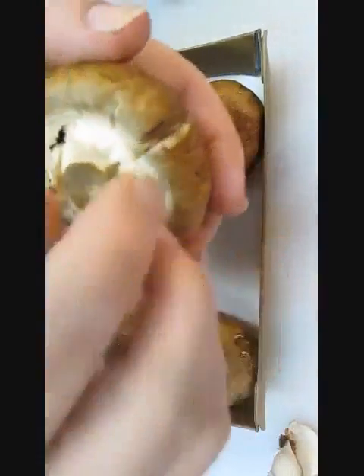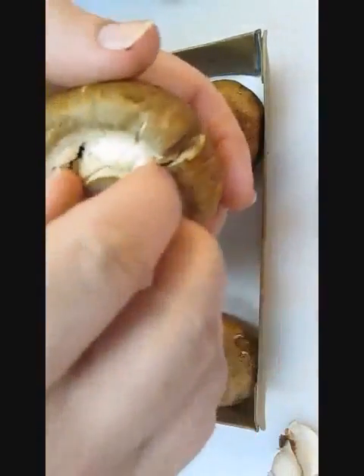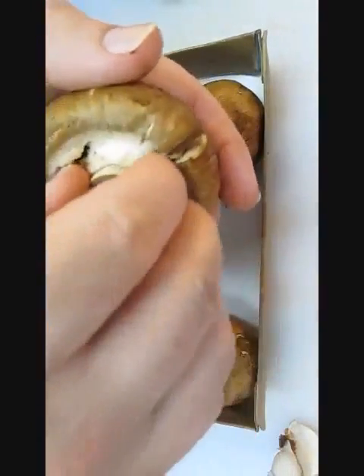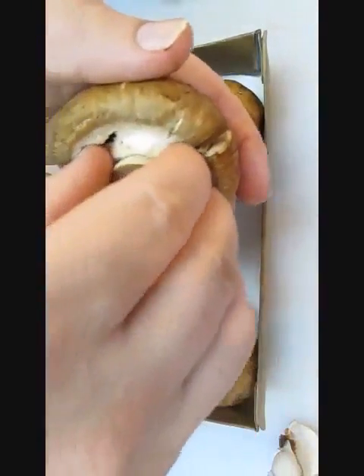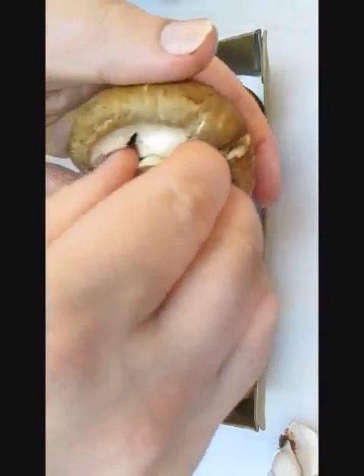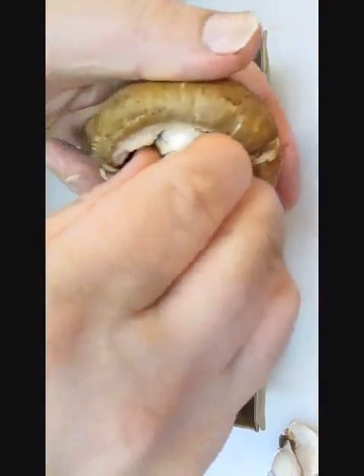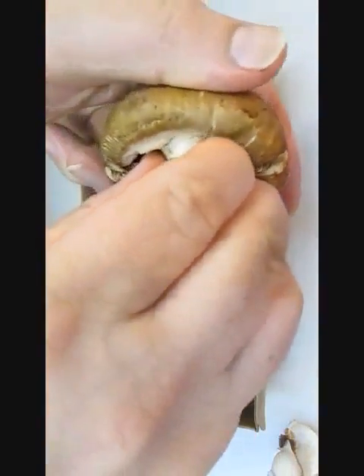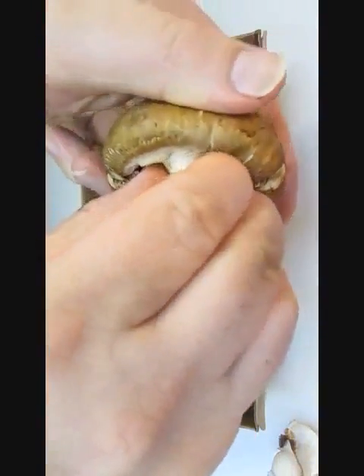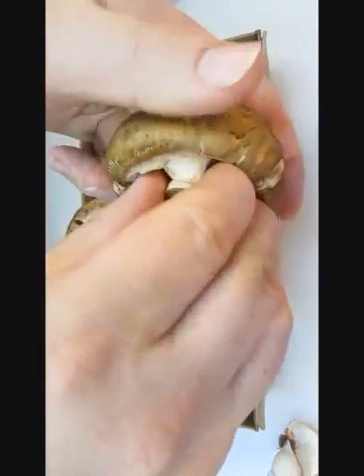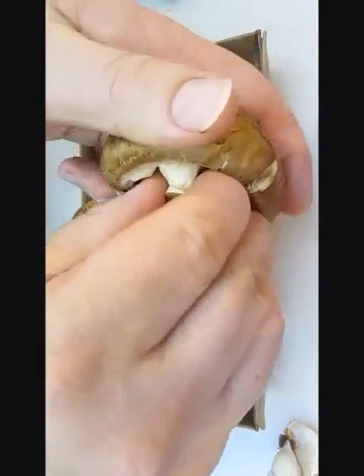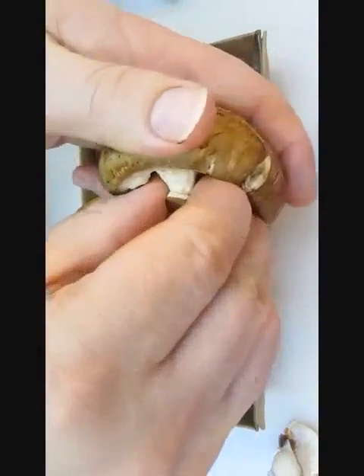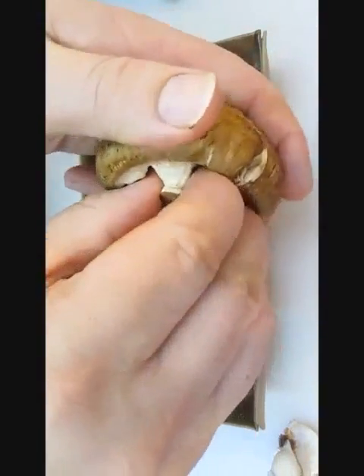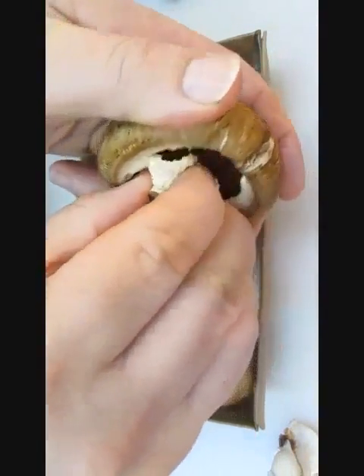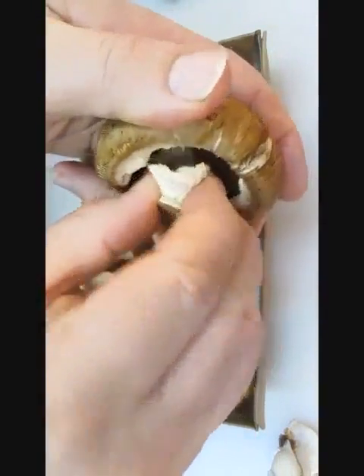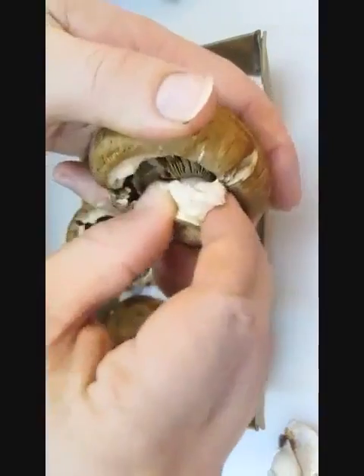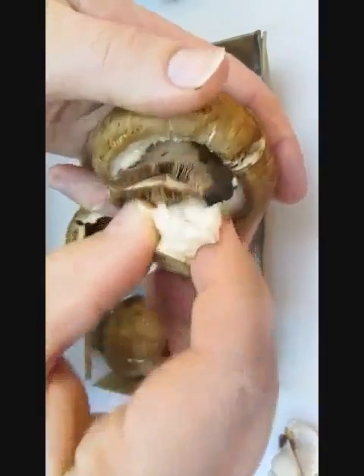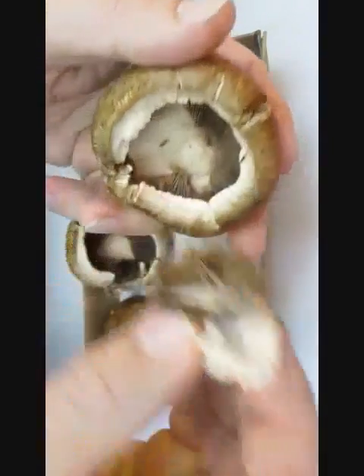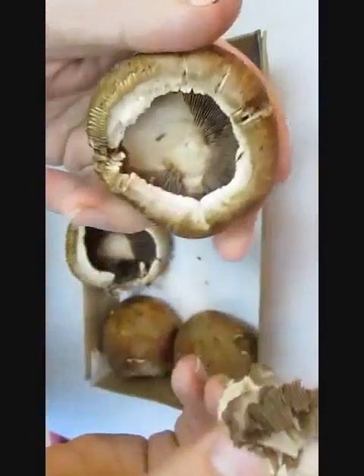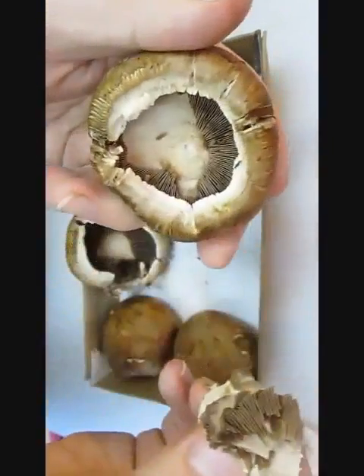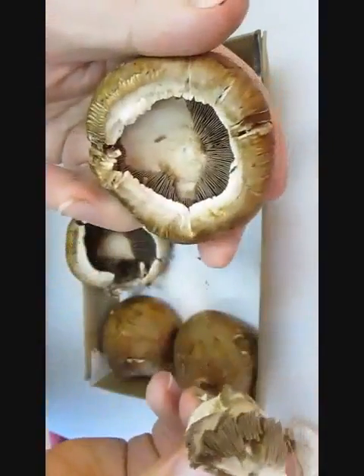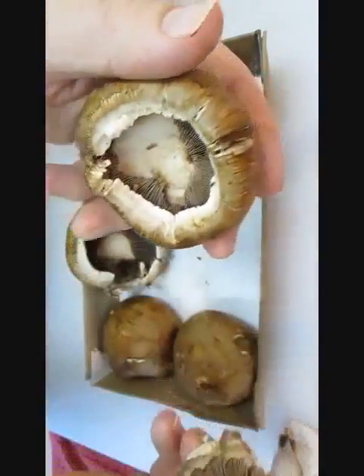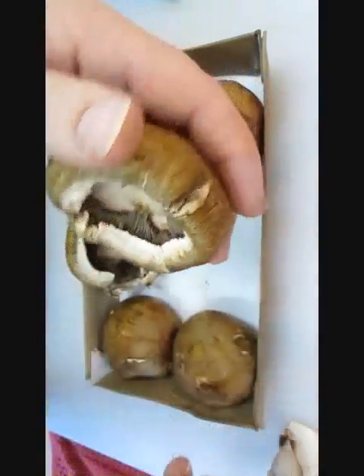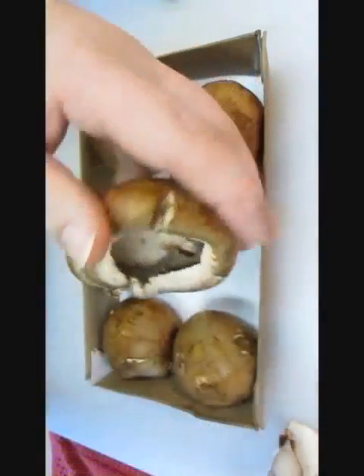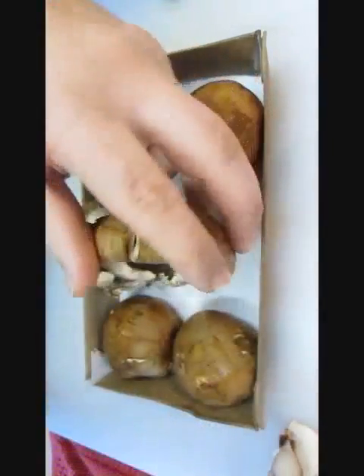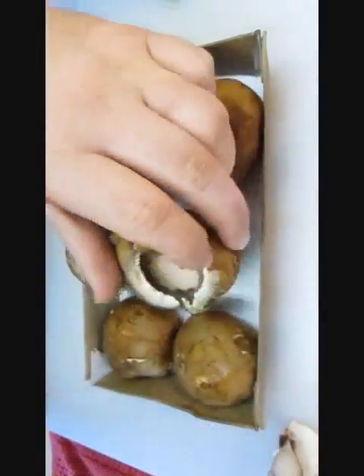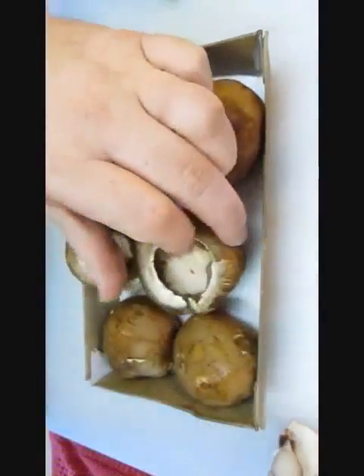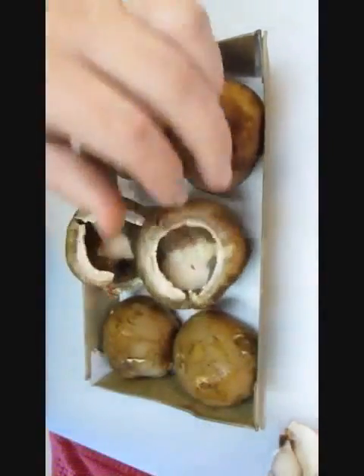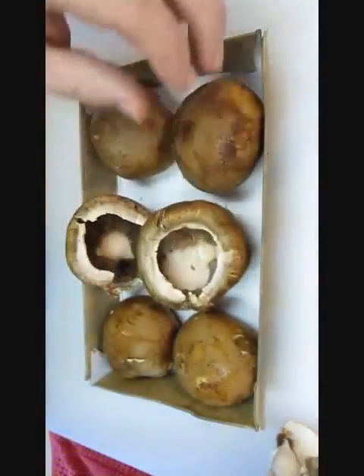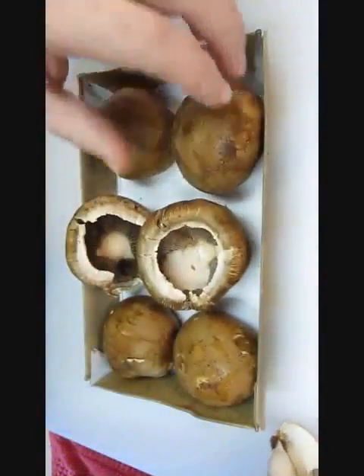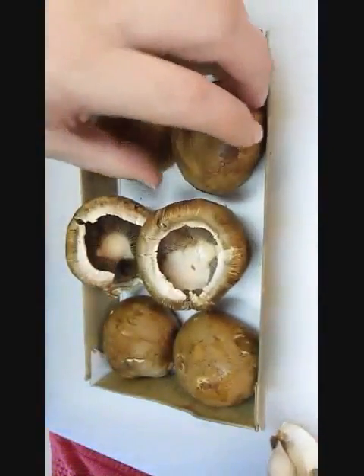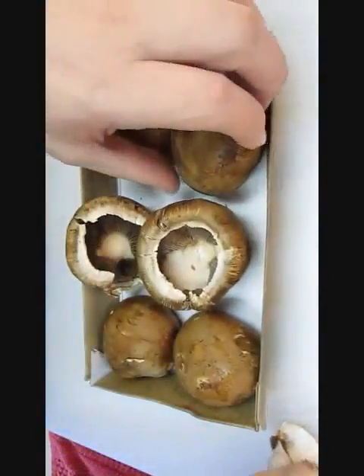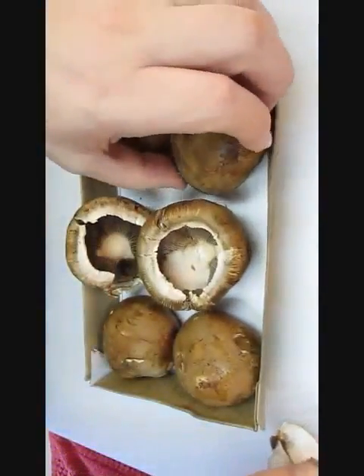For each one, just flip them over, get a good grip, a nice little twist and pull, and out they come. No big deal.